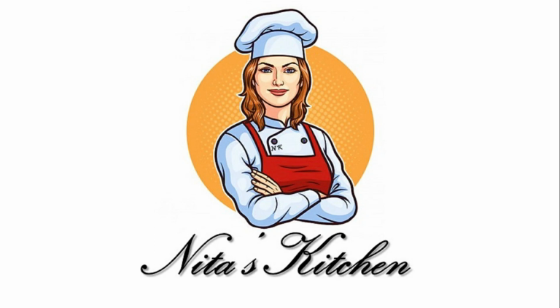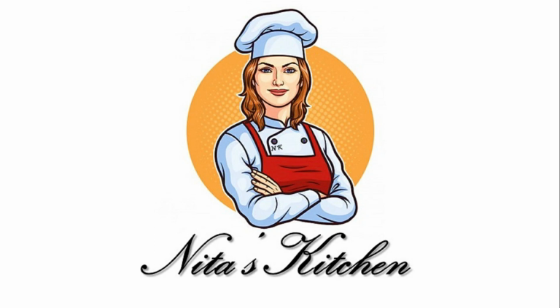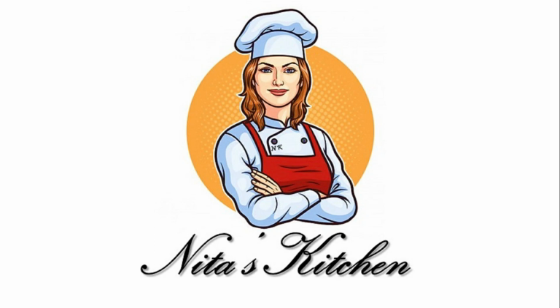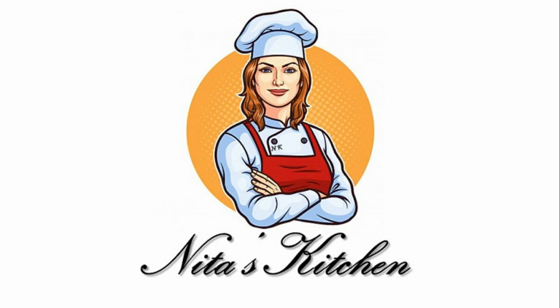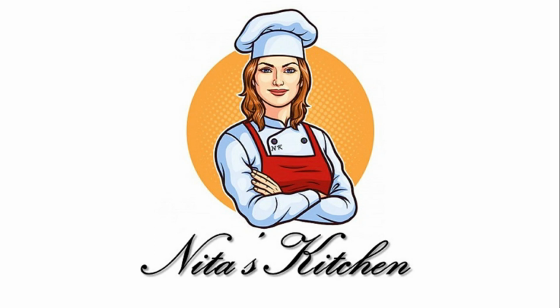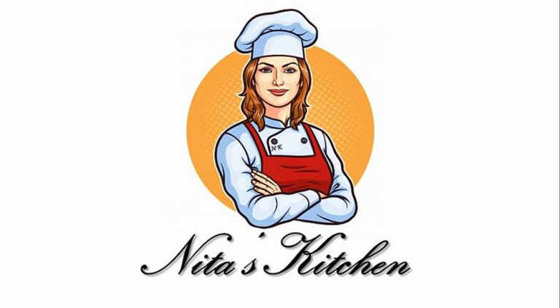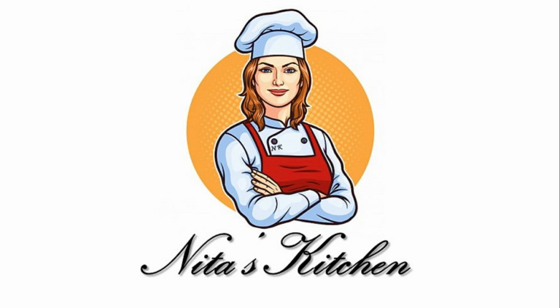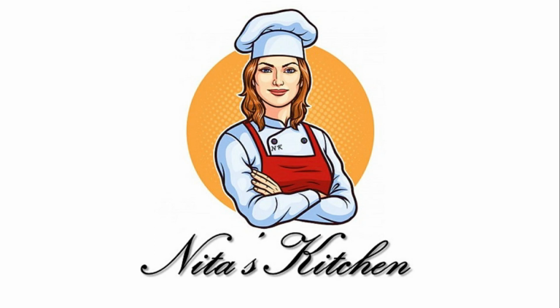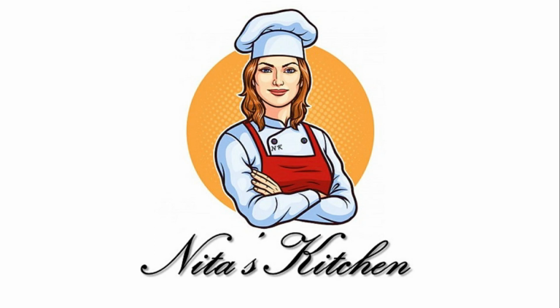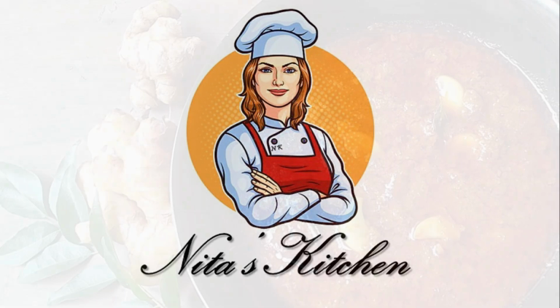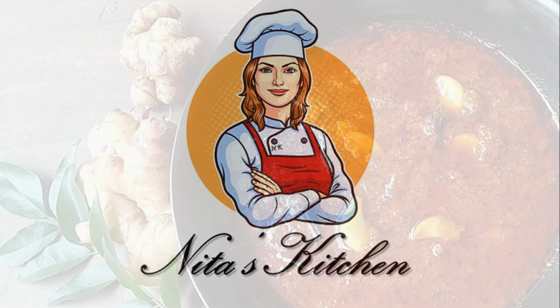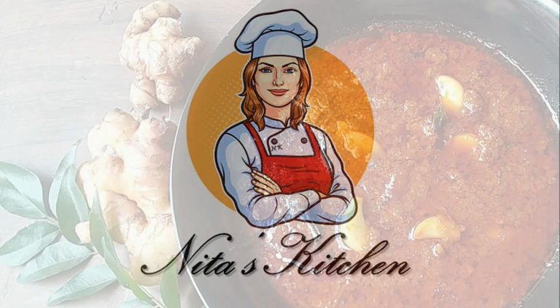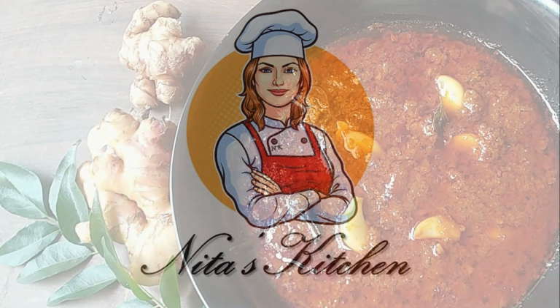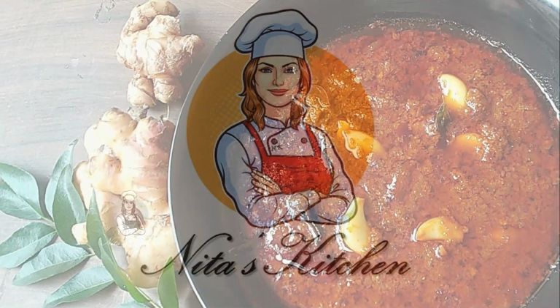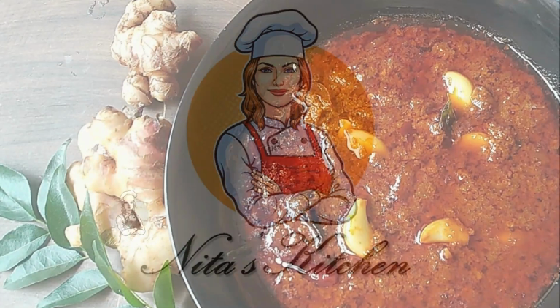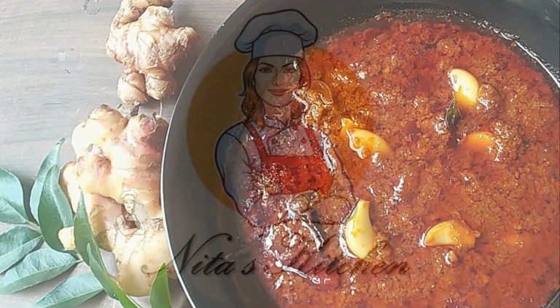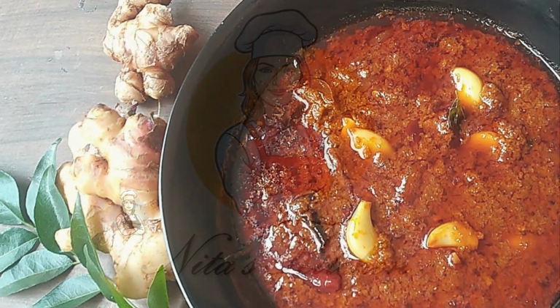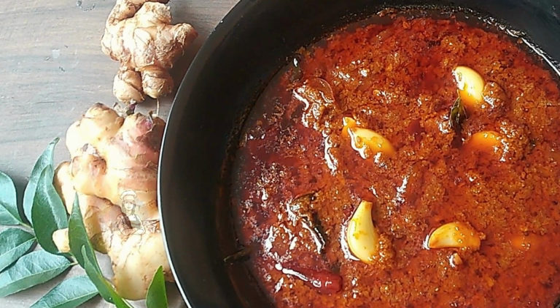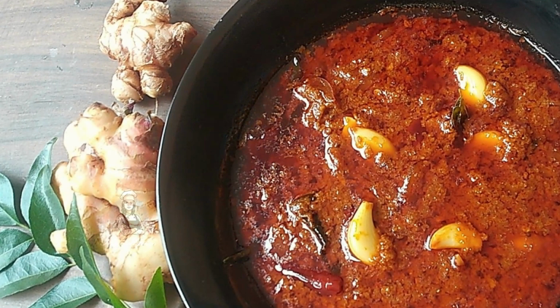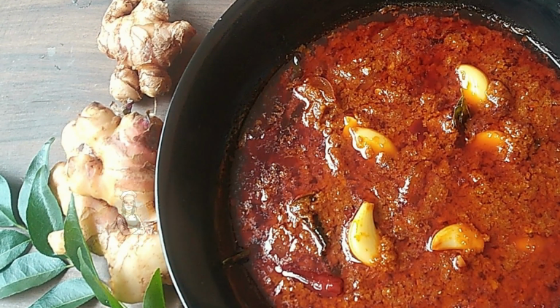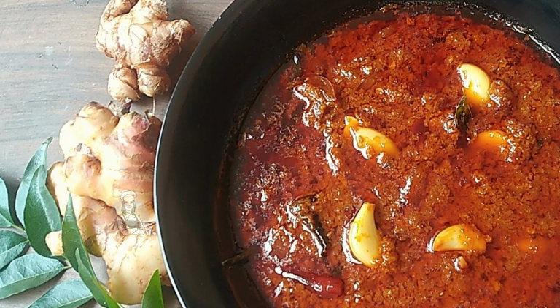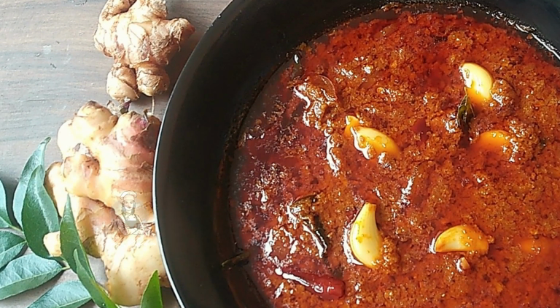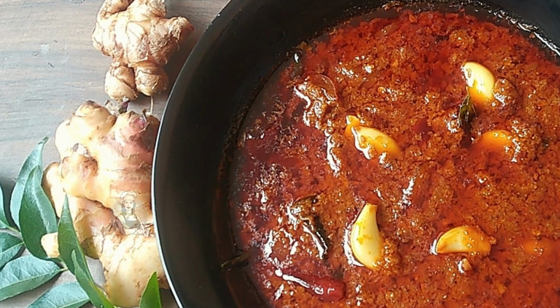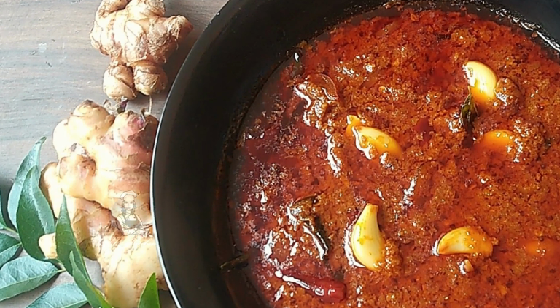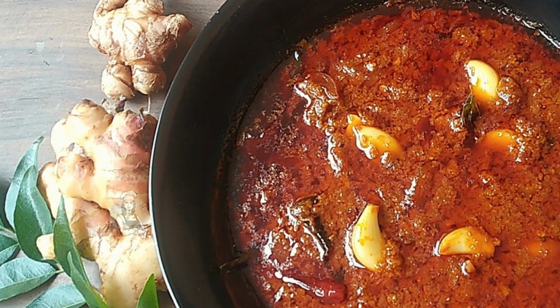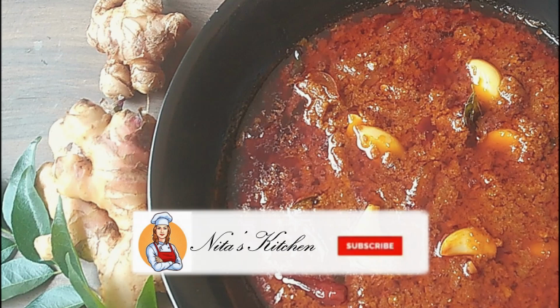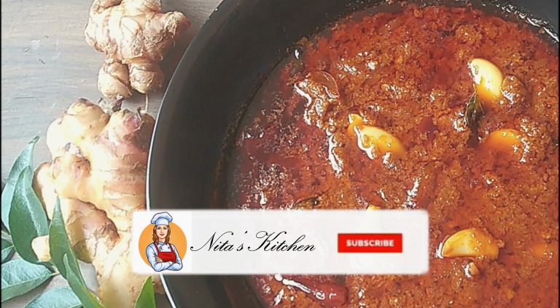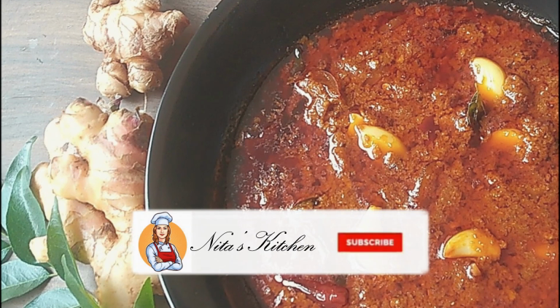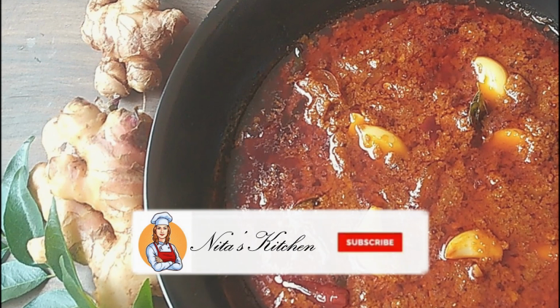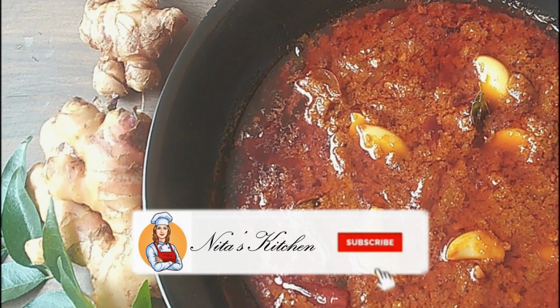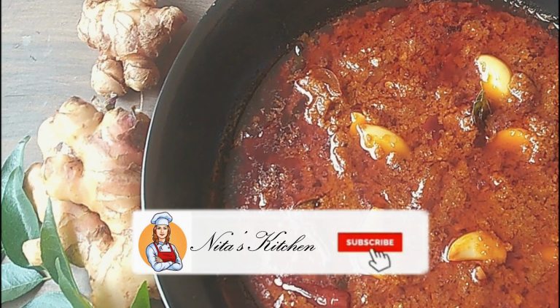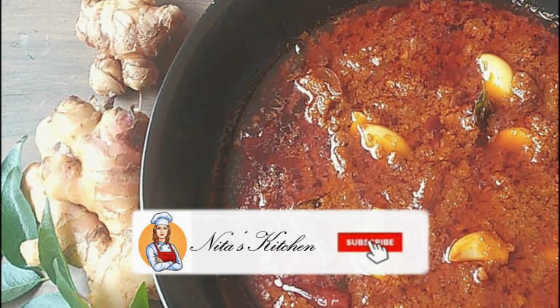Hello friends! Welcome to Neataskitchen. I'm your favorite cook in the kitchen.